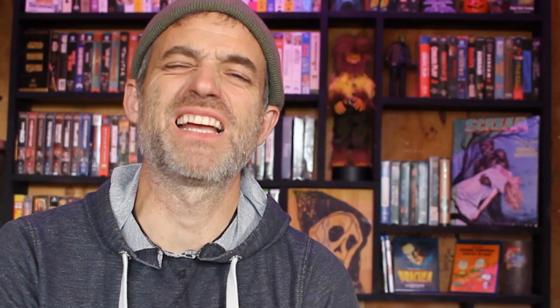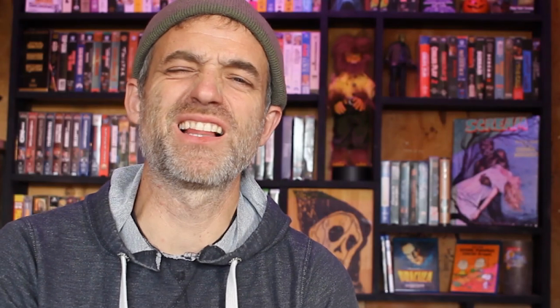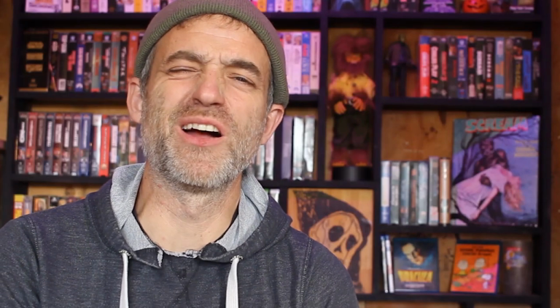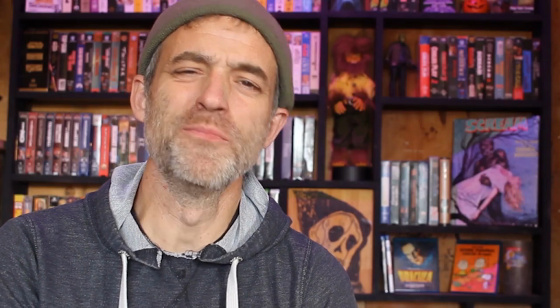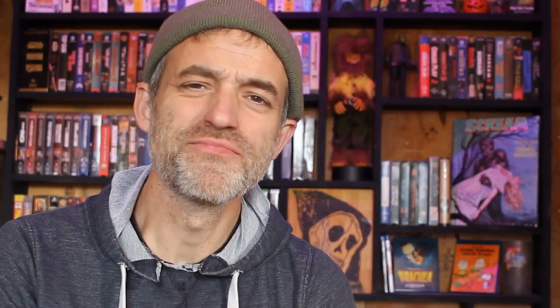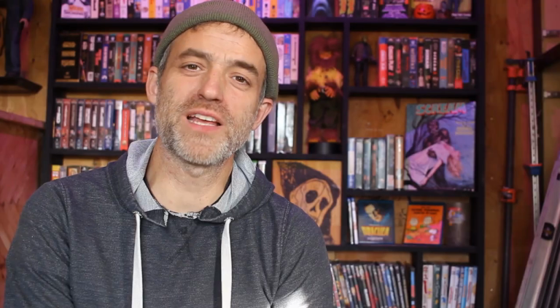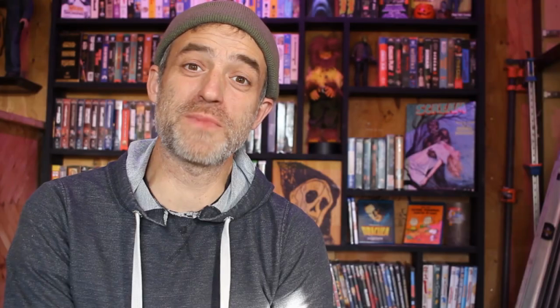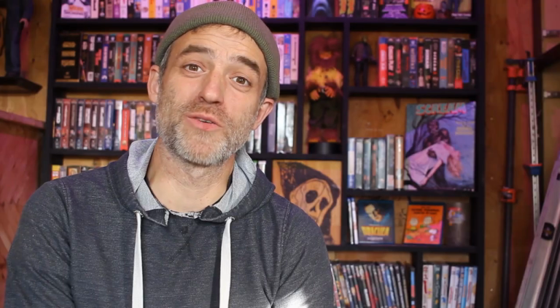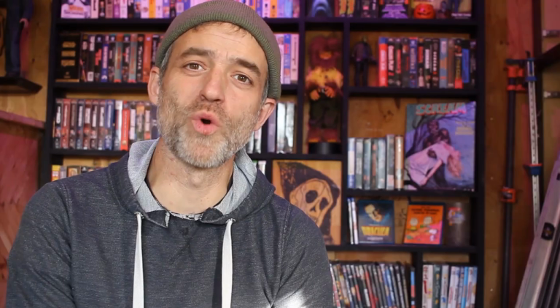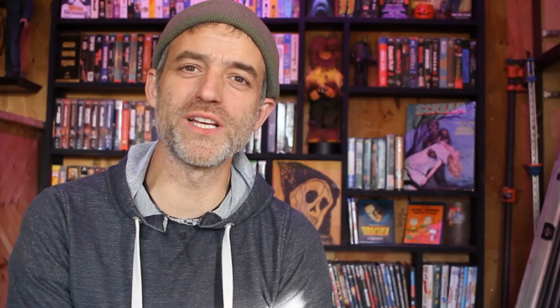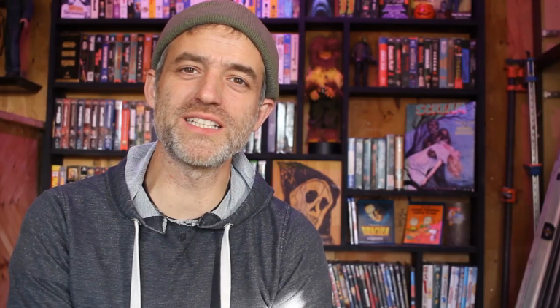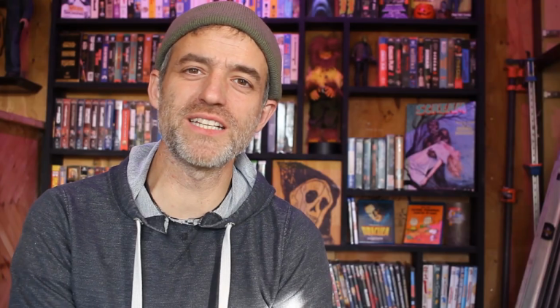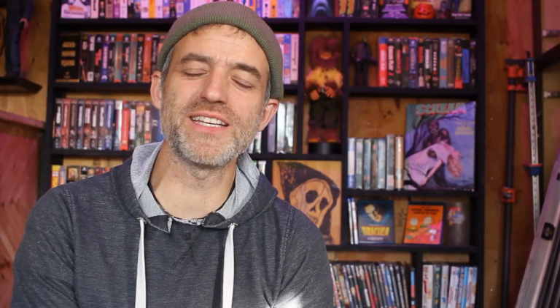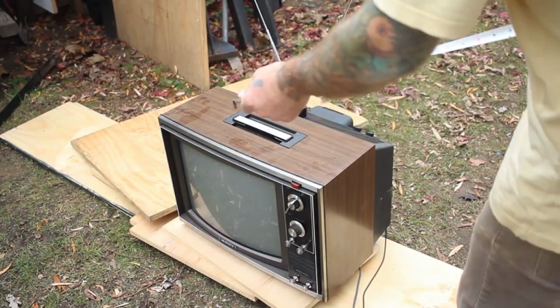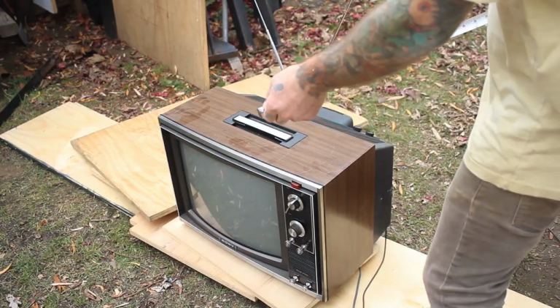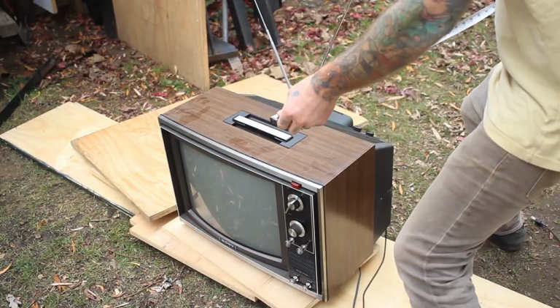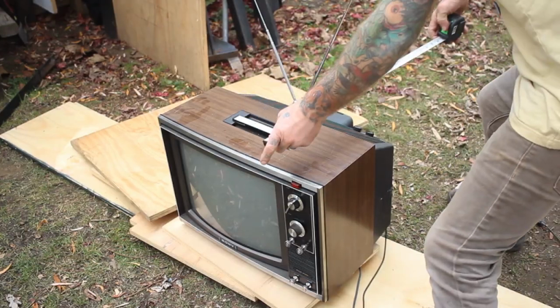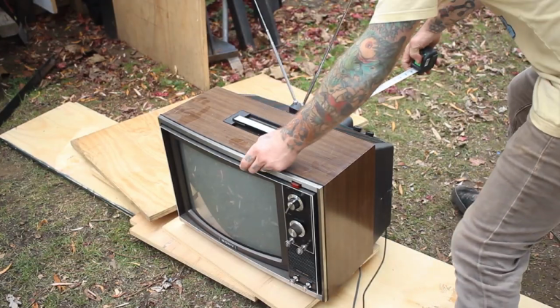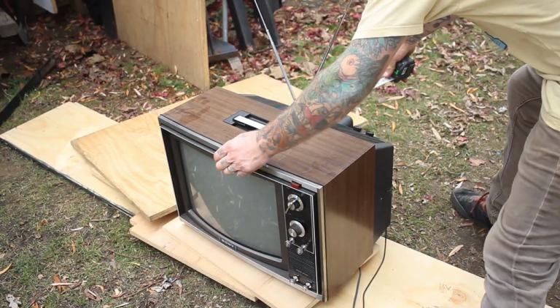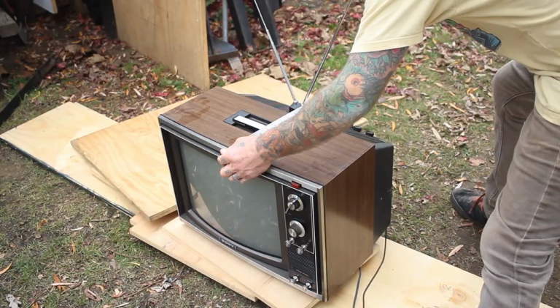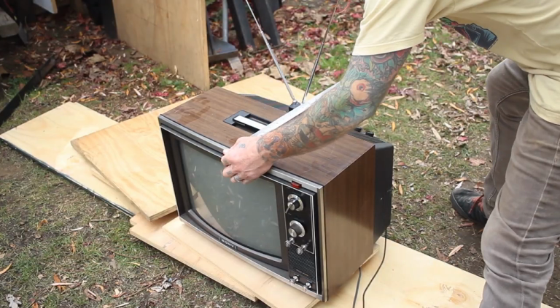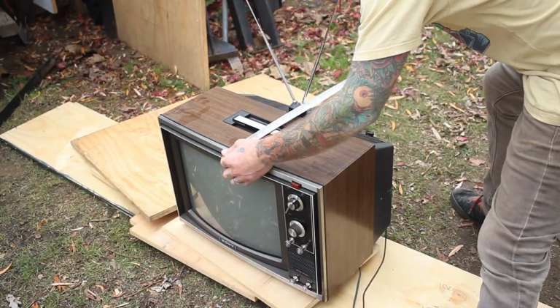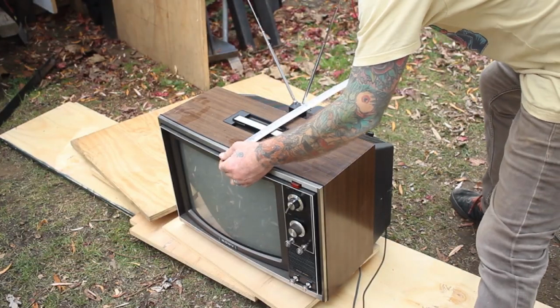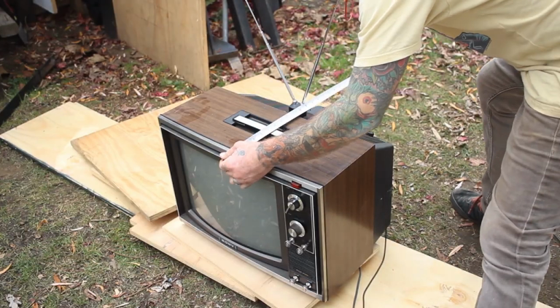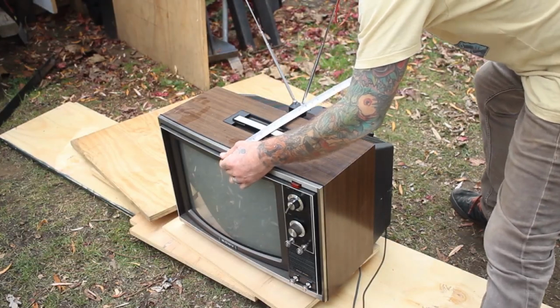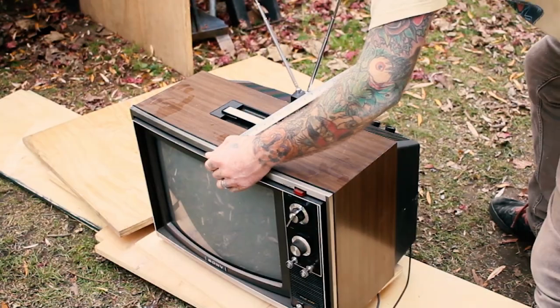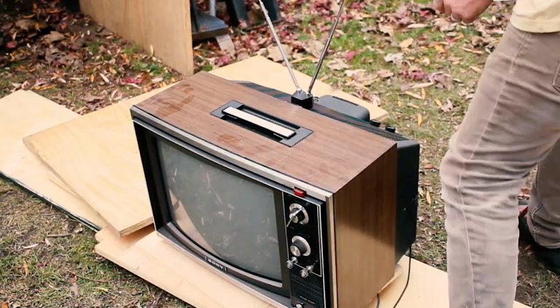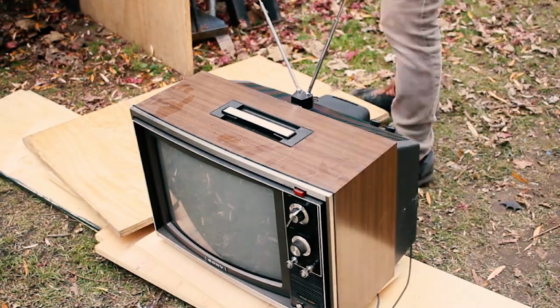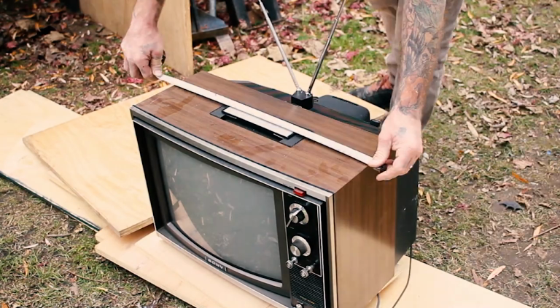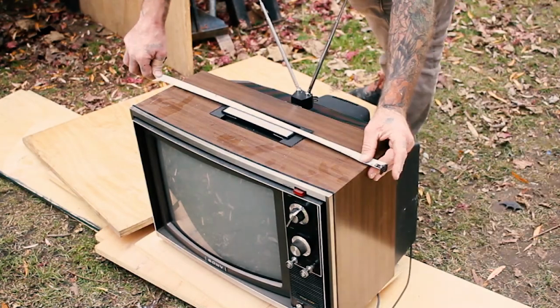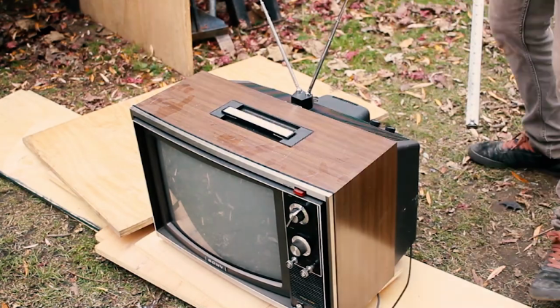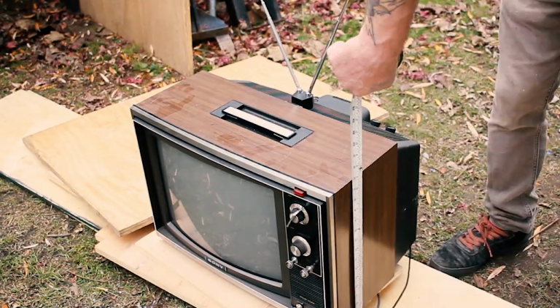Hello, let's make a rolling TV cabinet that holds a TV, VCR, and a mini fridge.